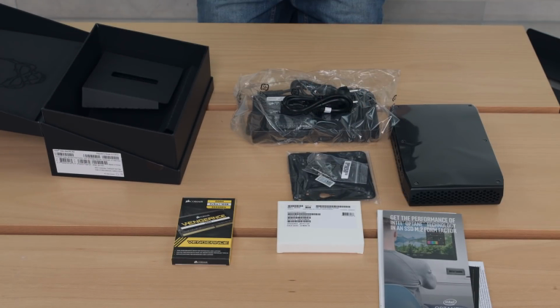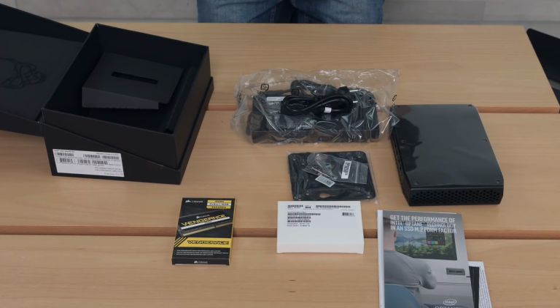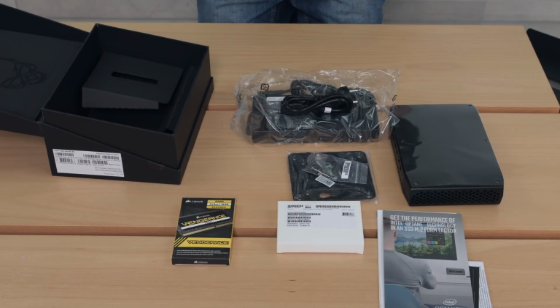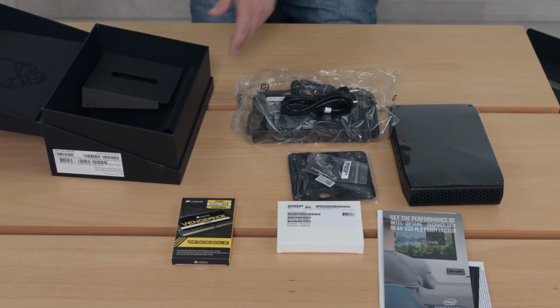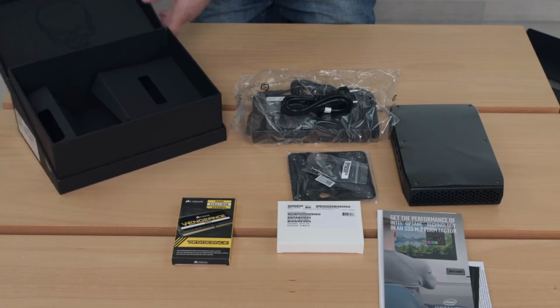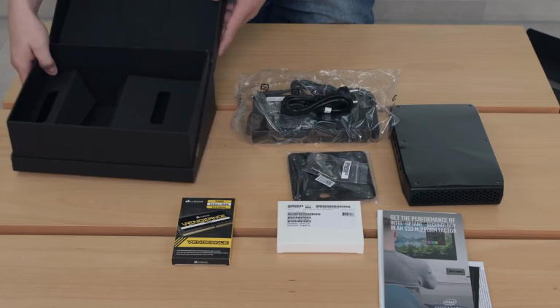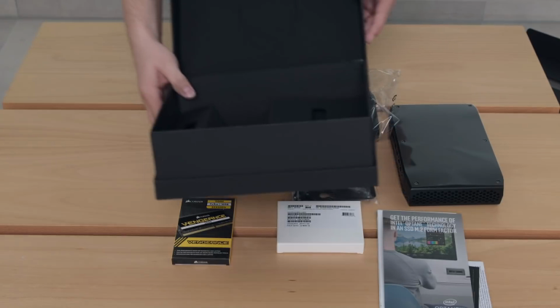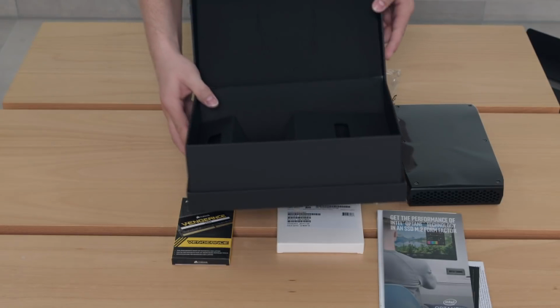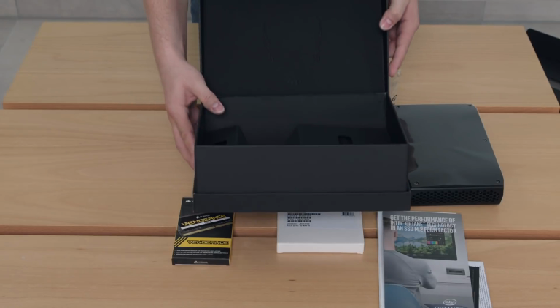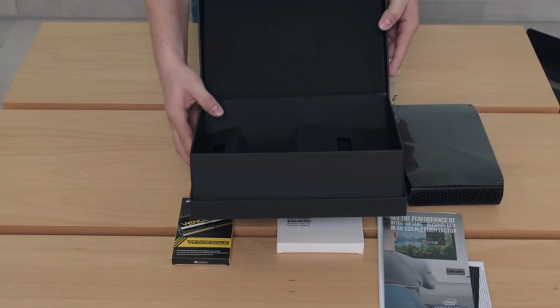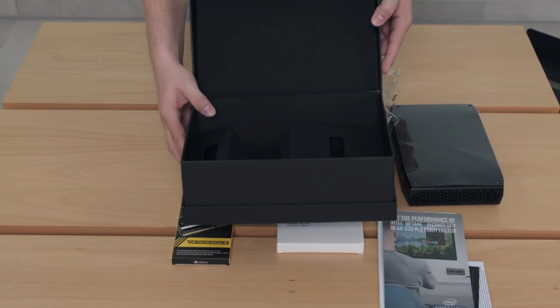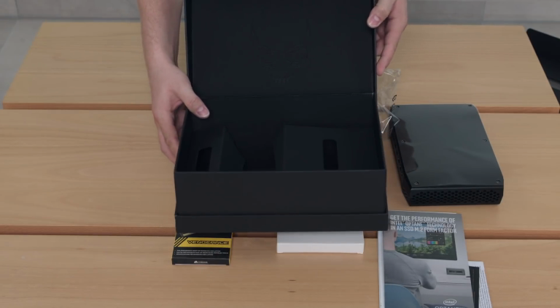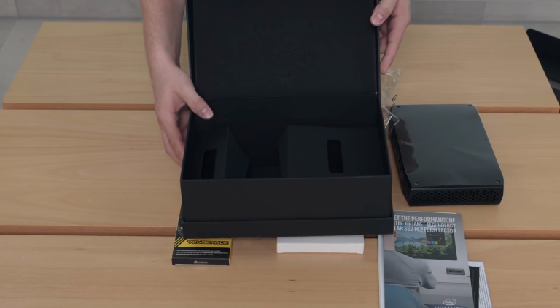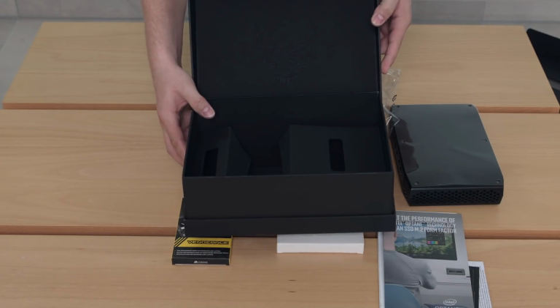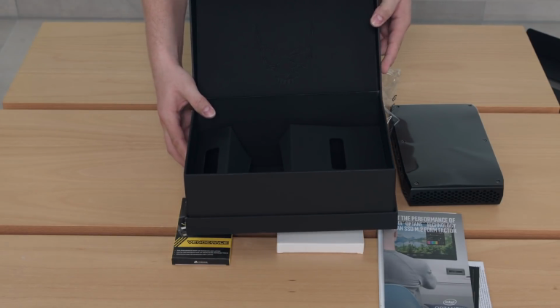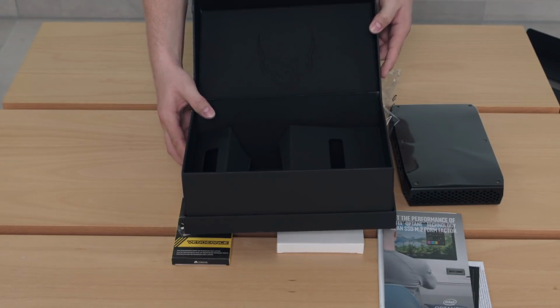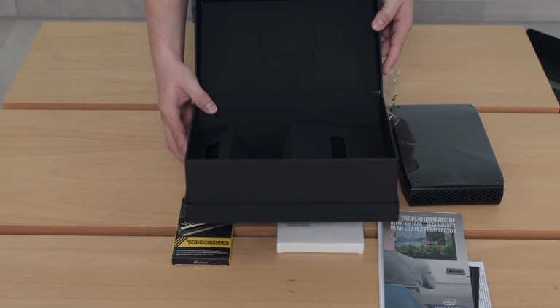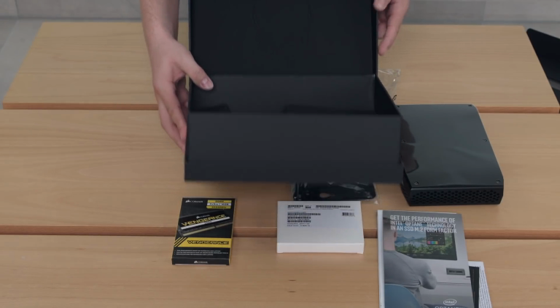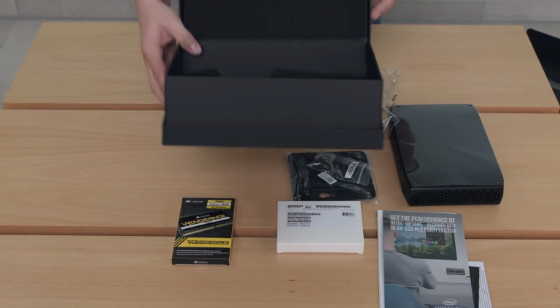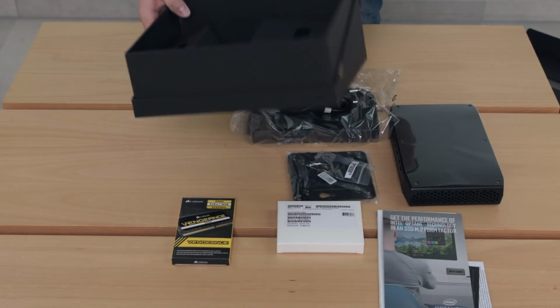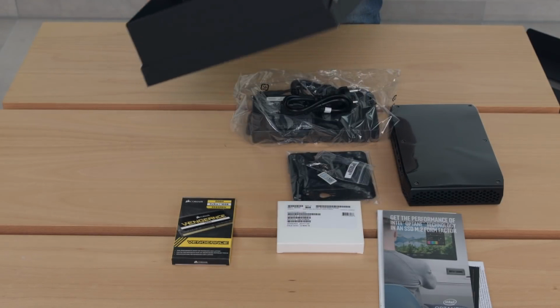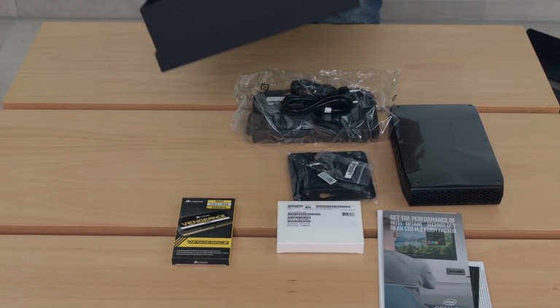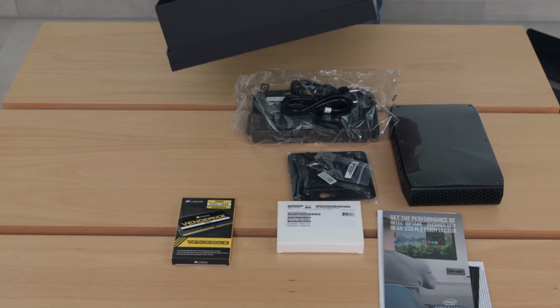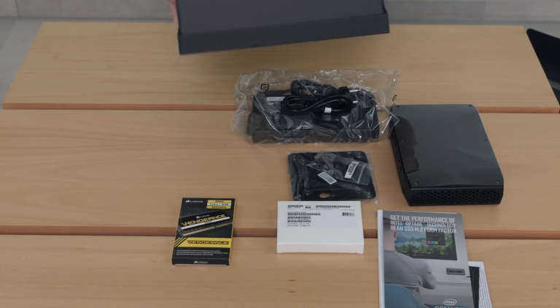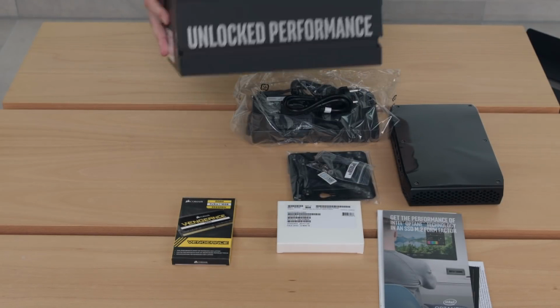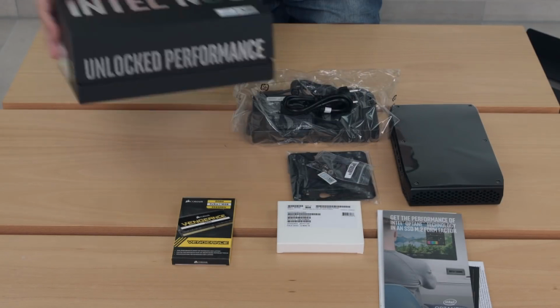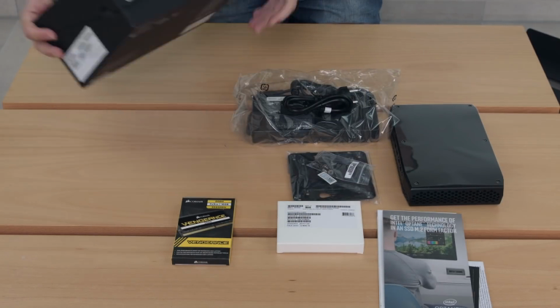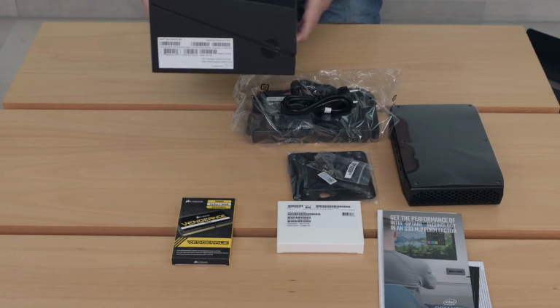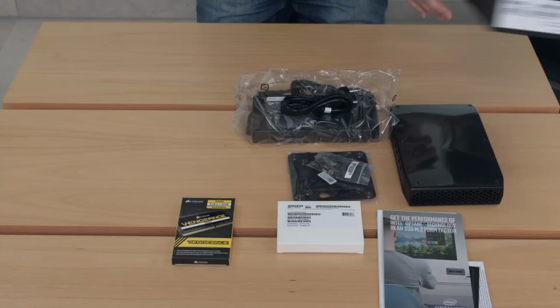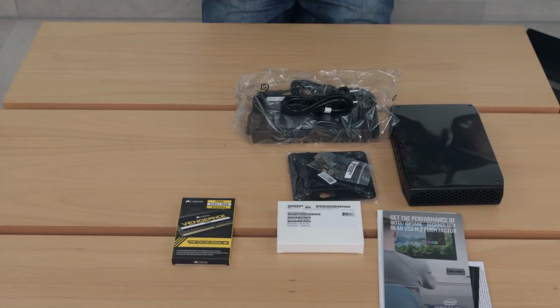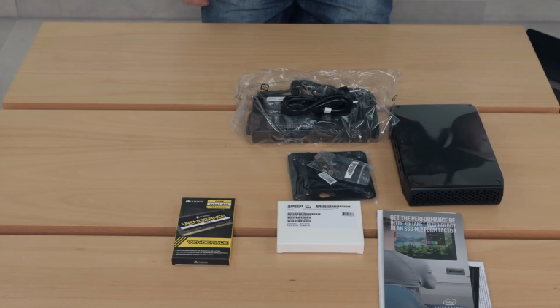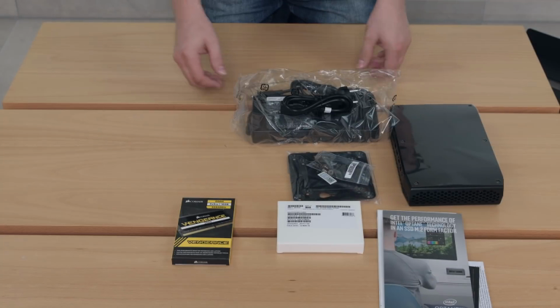Now the box is empty. I'd also like to point out the skull which is engraved in the top foam cover — a pretty neat feature.